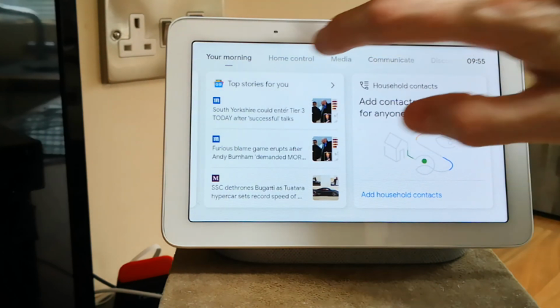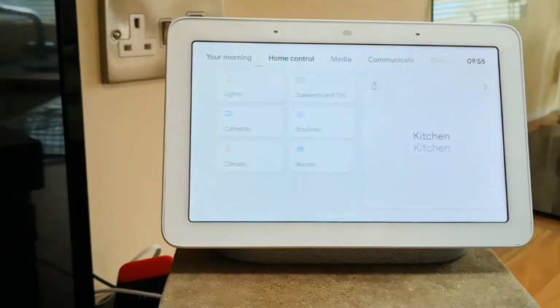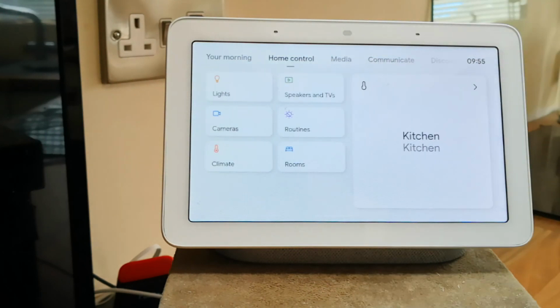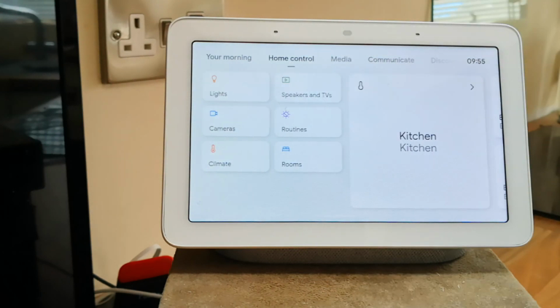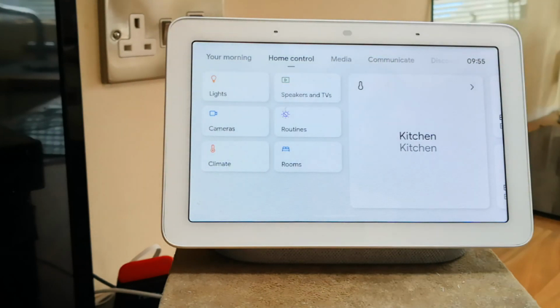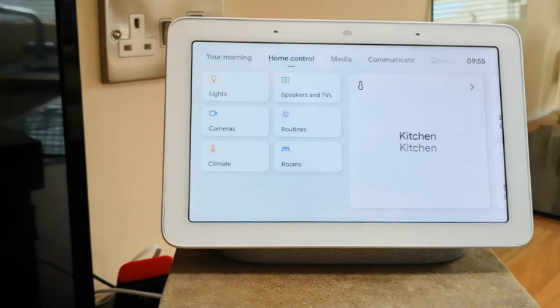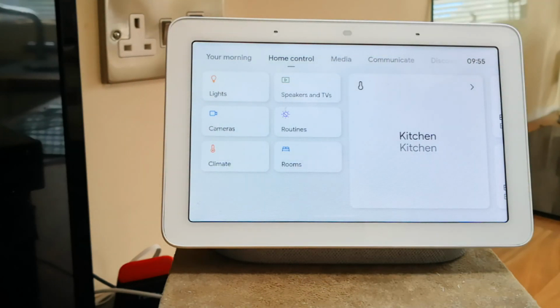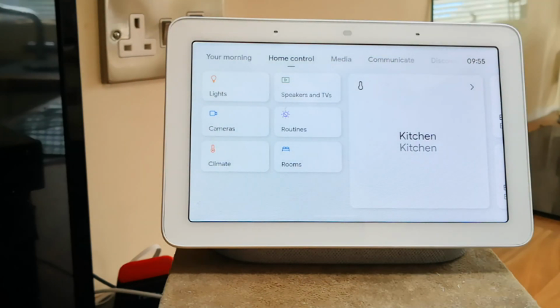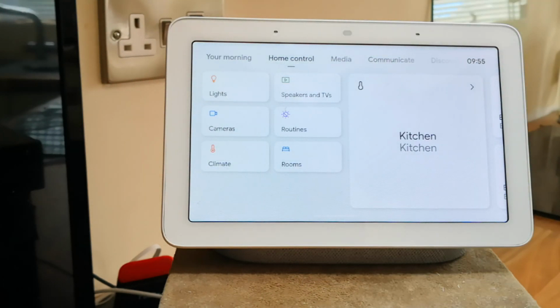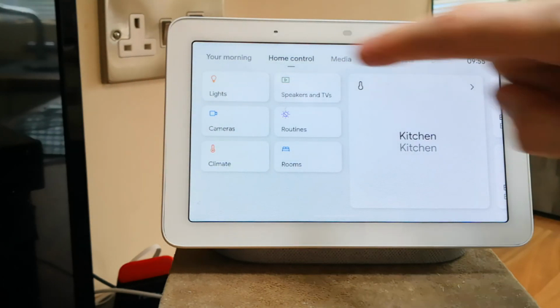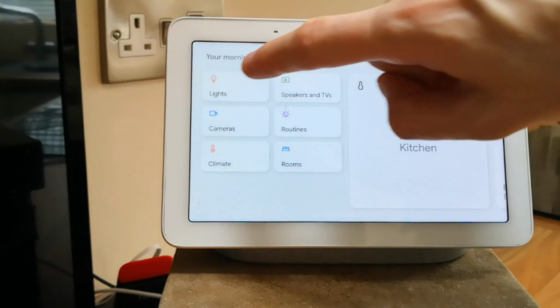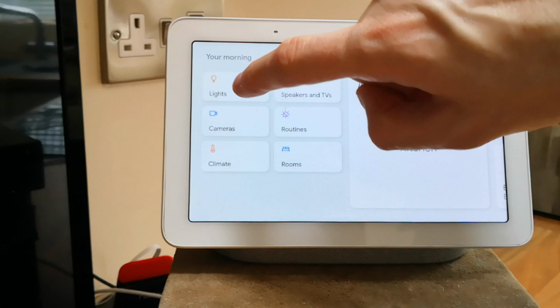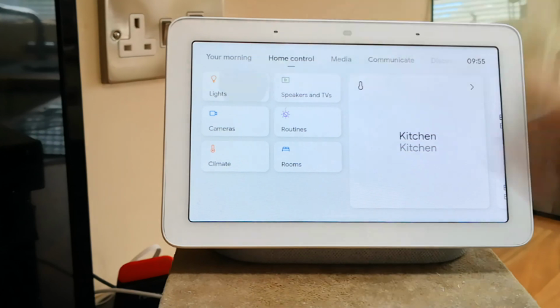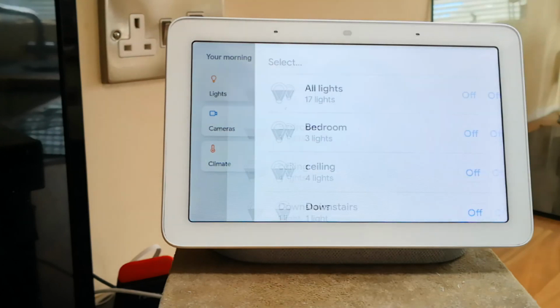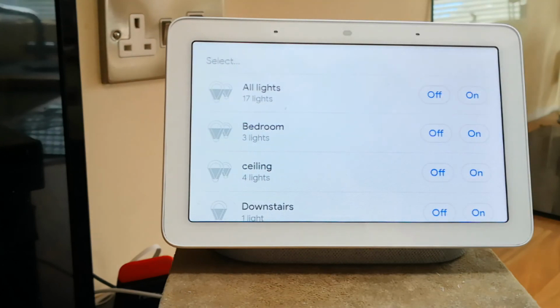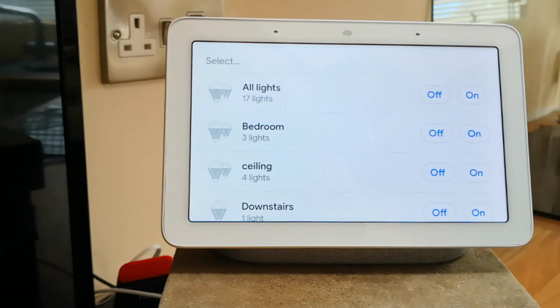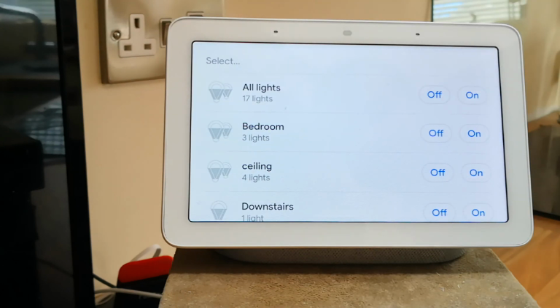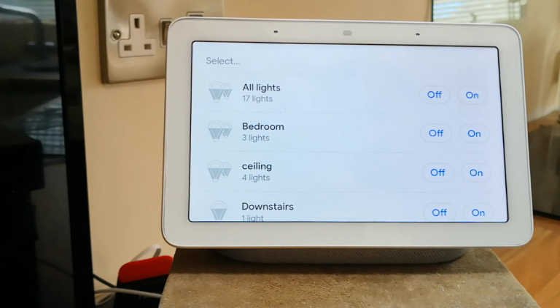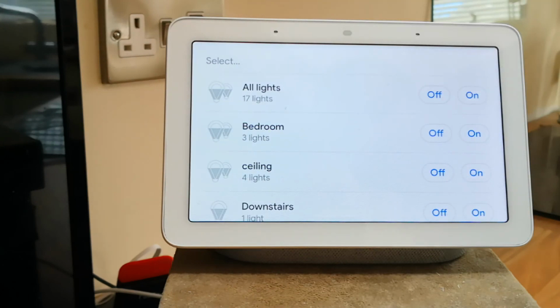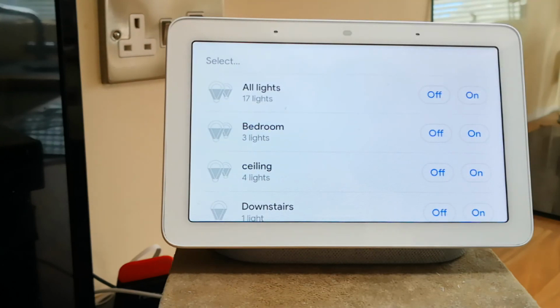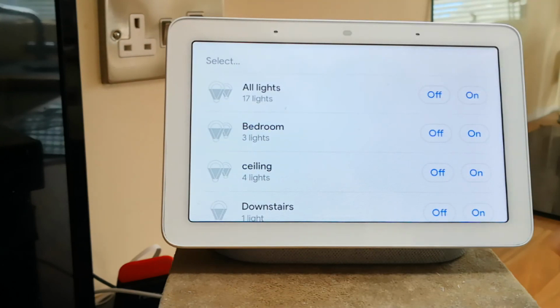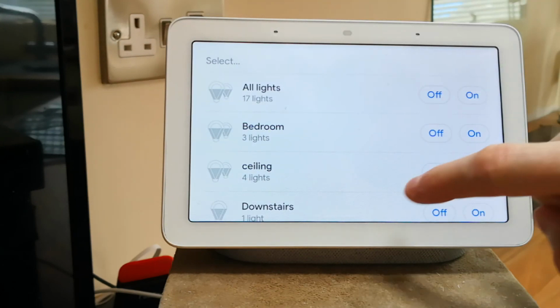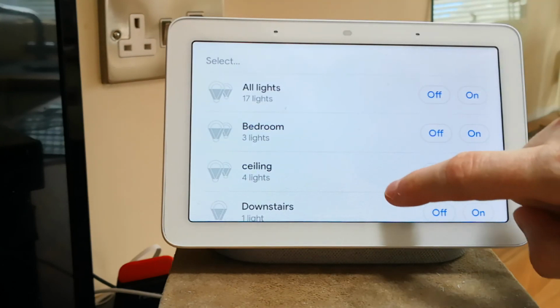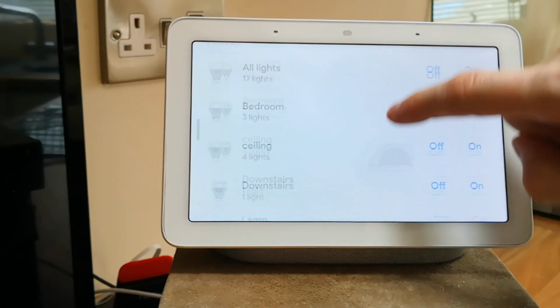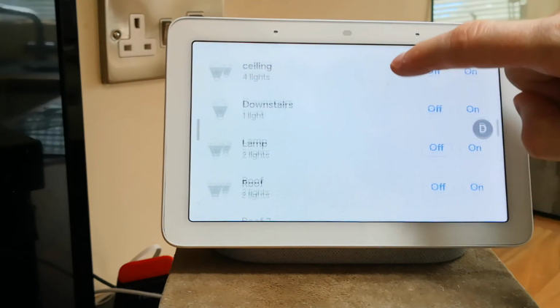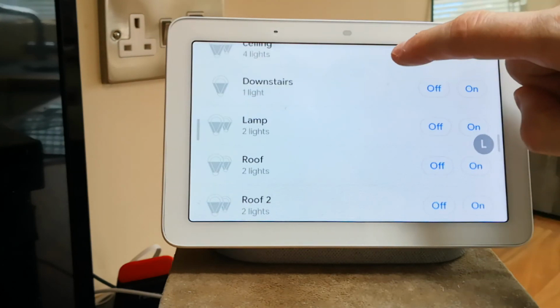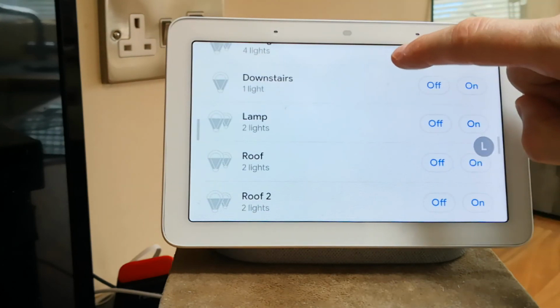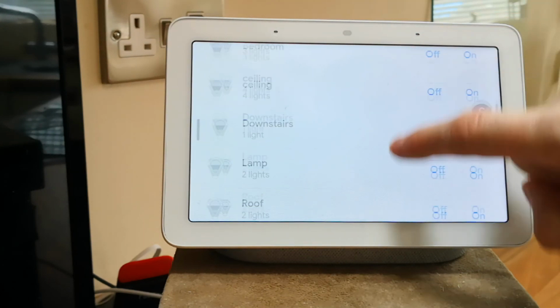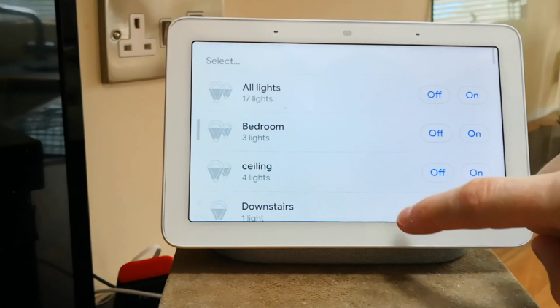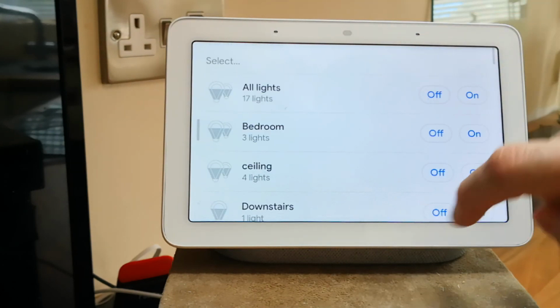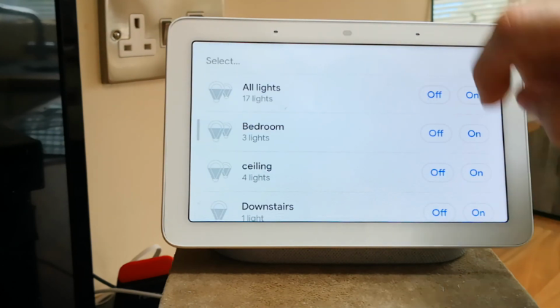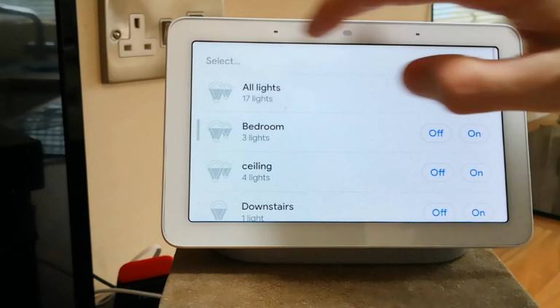Next is where you find all your home controls for your lights, thermostats, cameras, and routines.